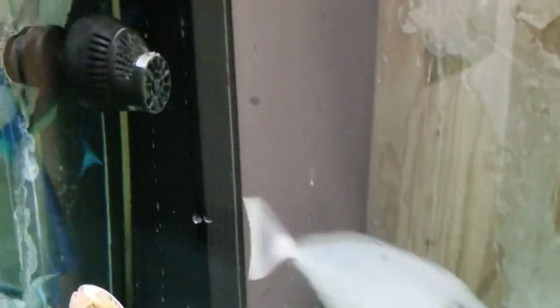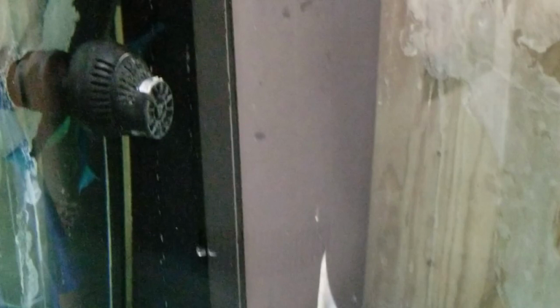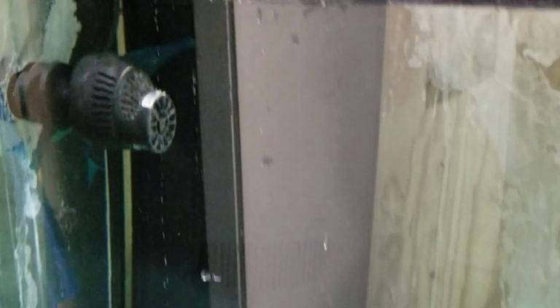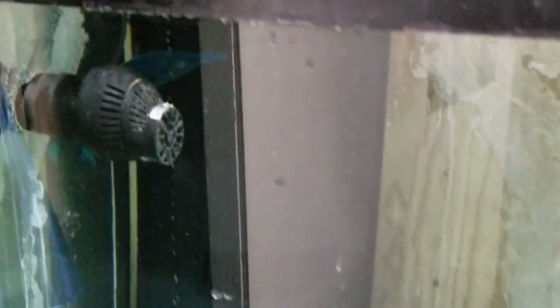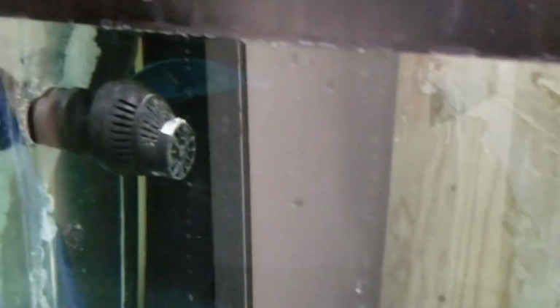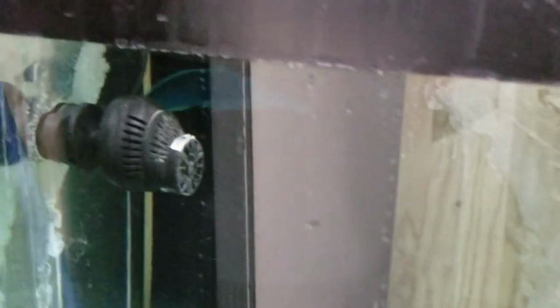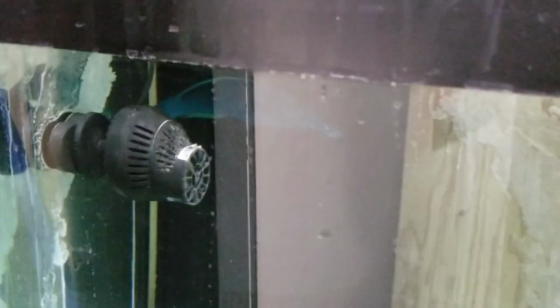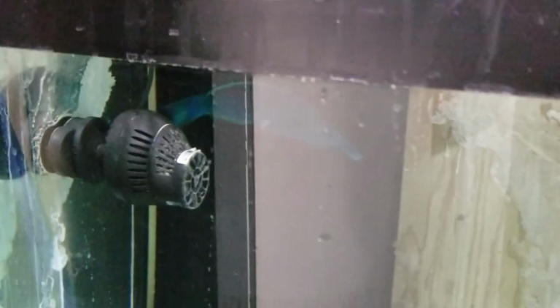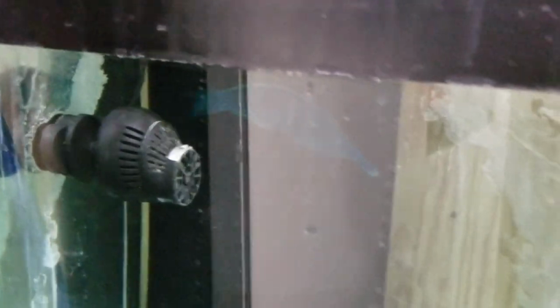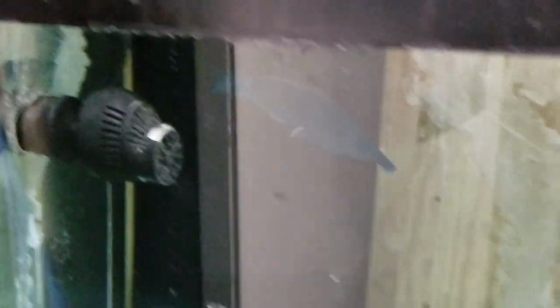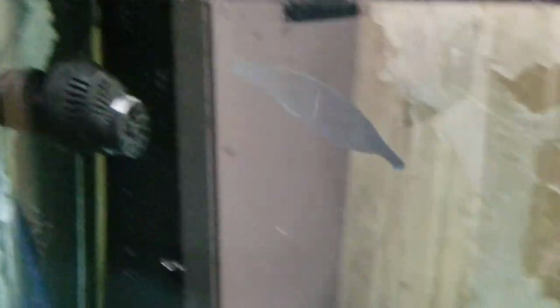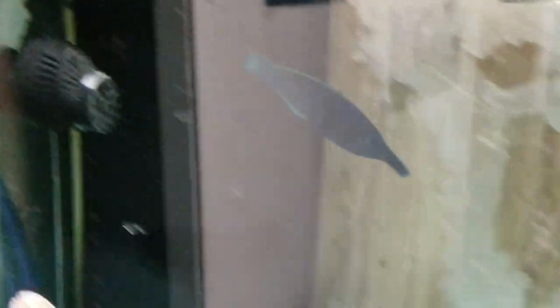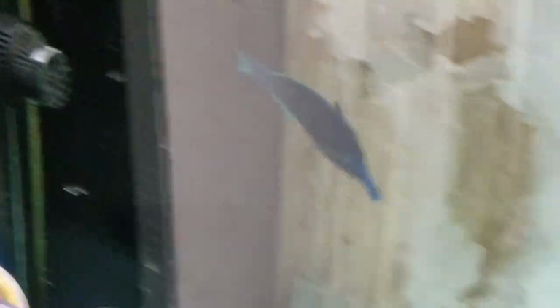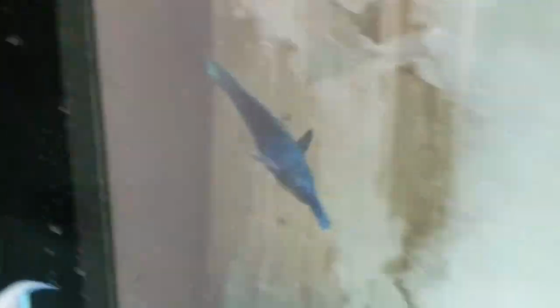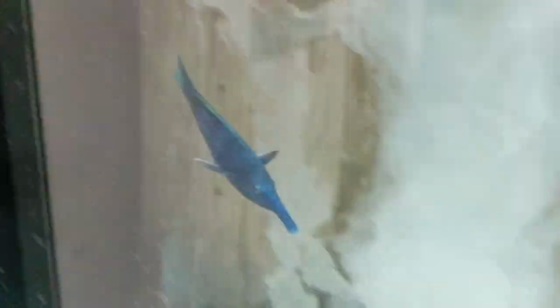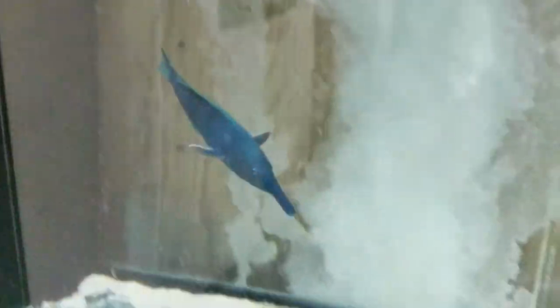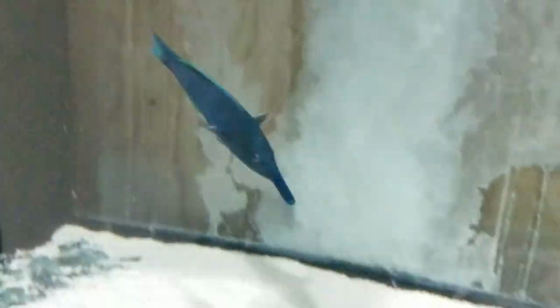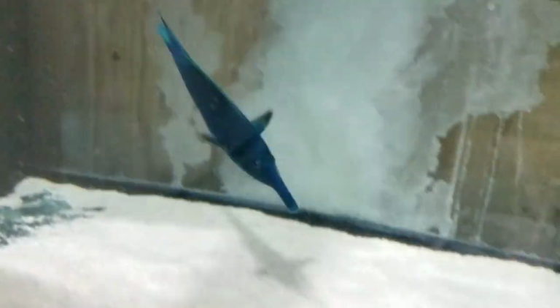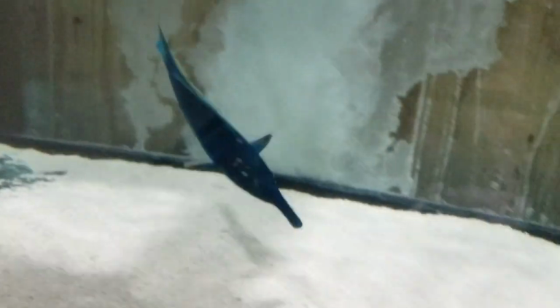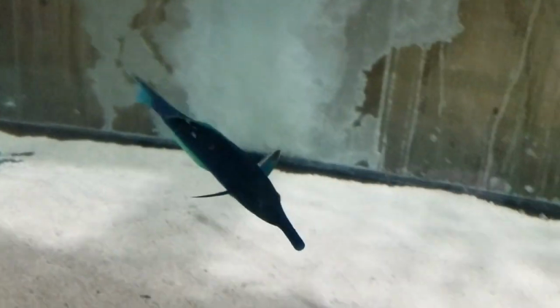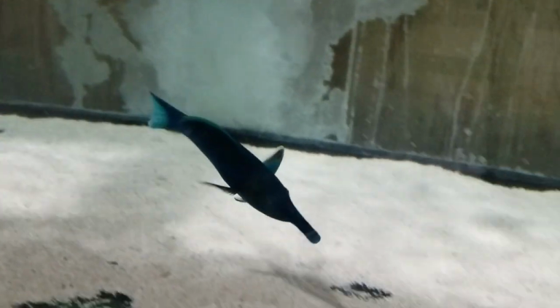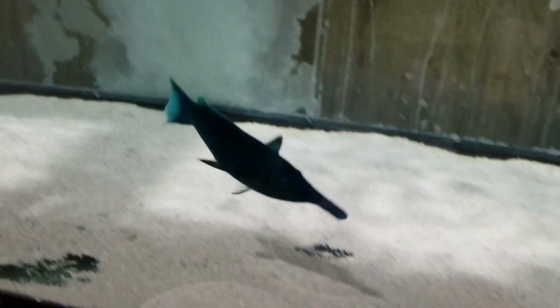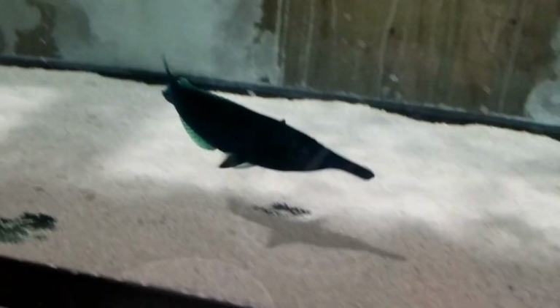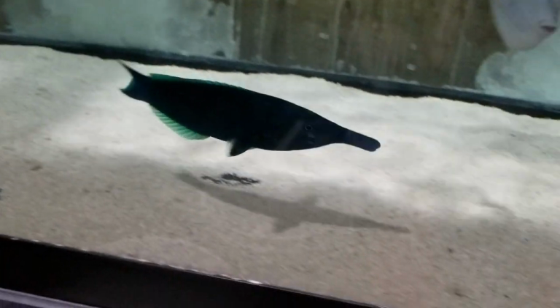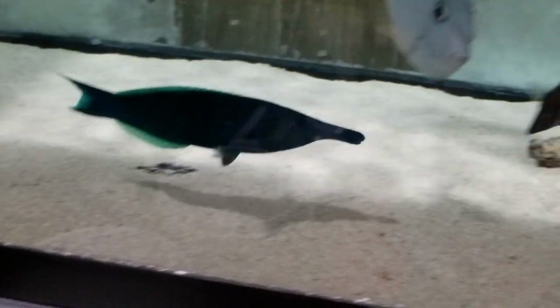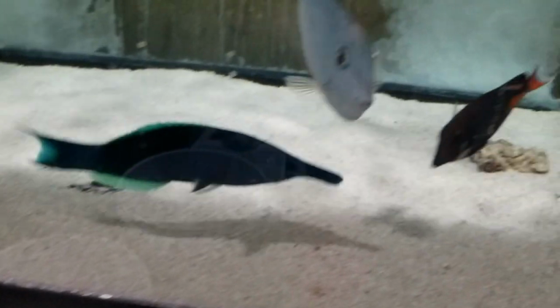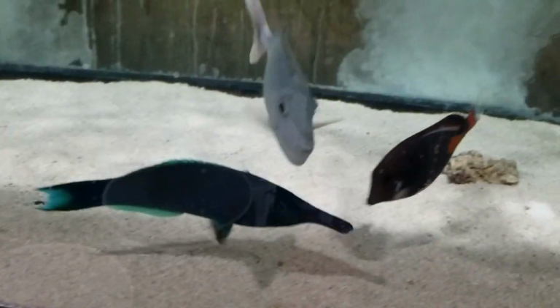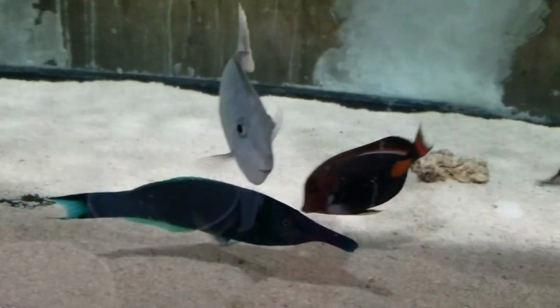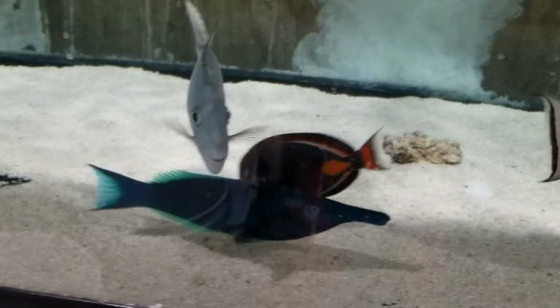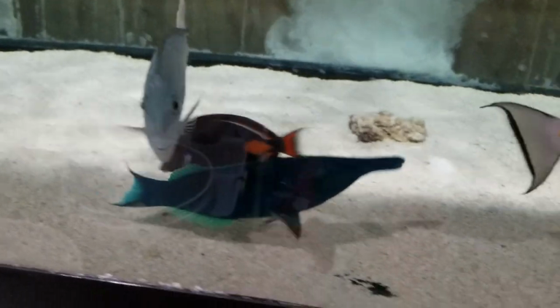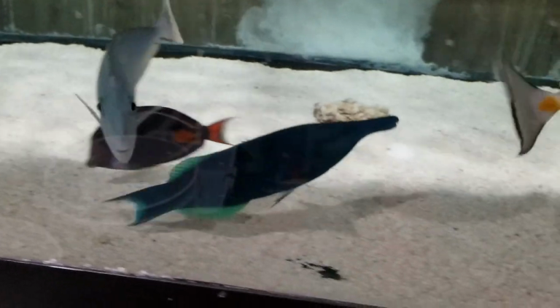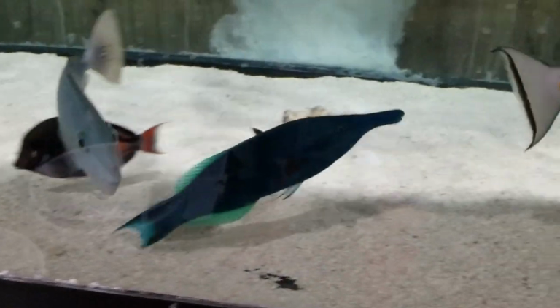He likes to park himself up by the powerhead from time to time, when he's not doing laps.